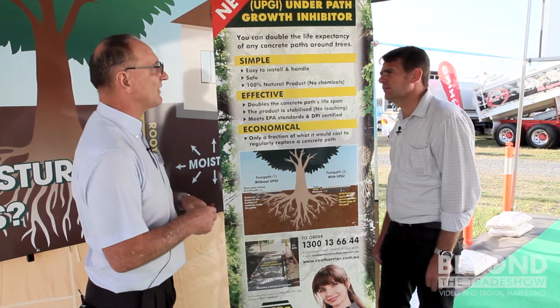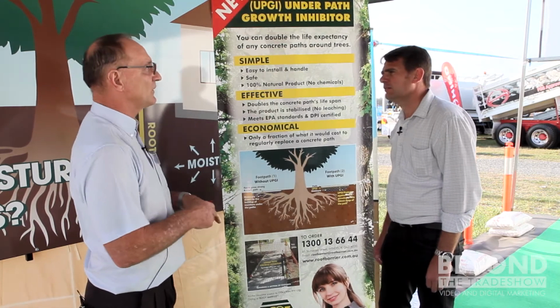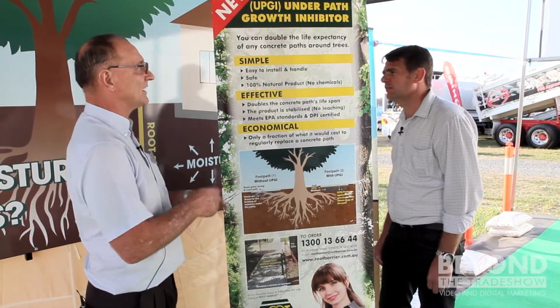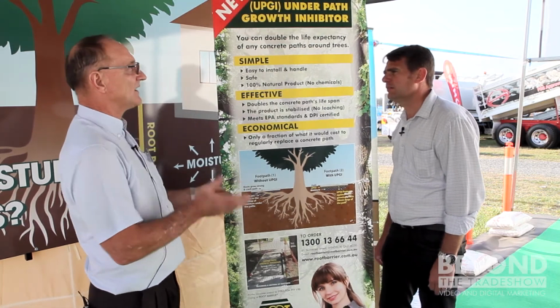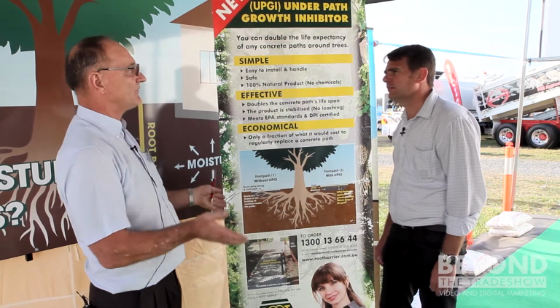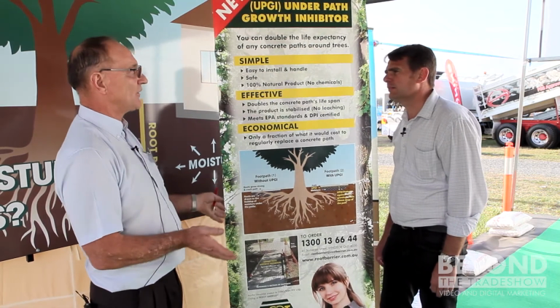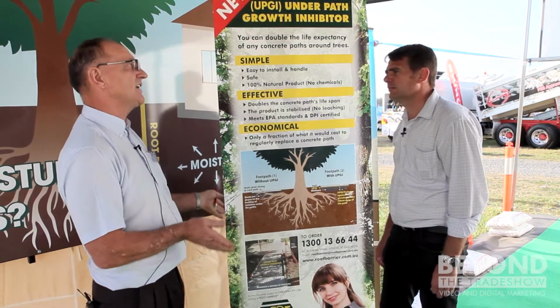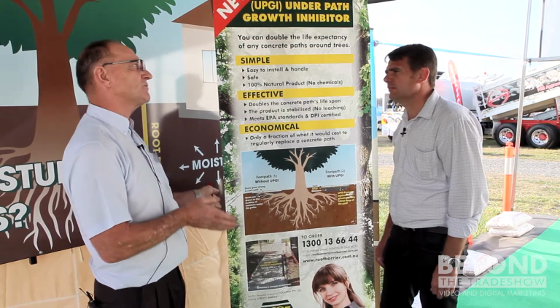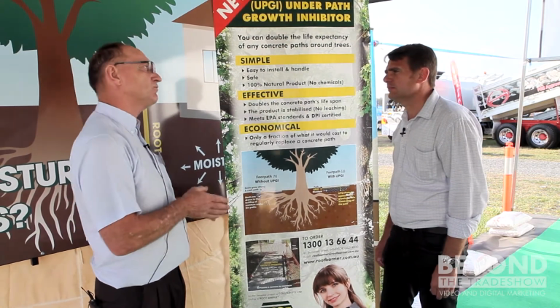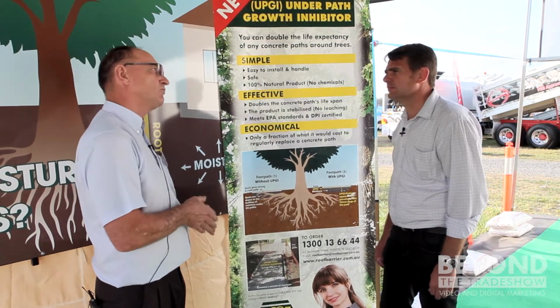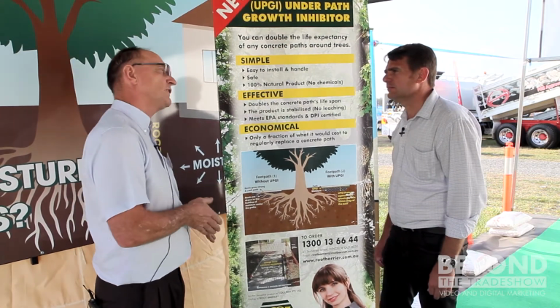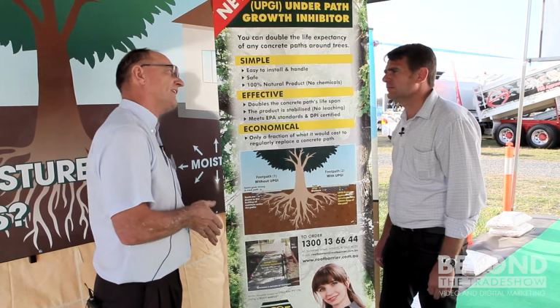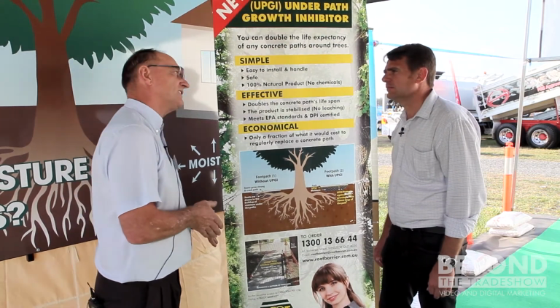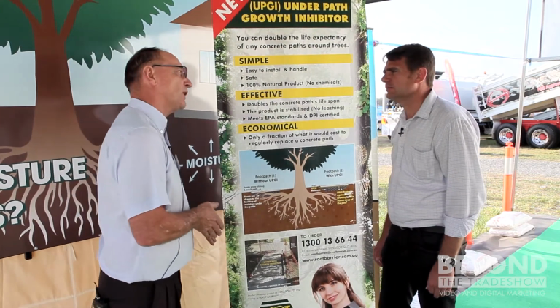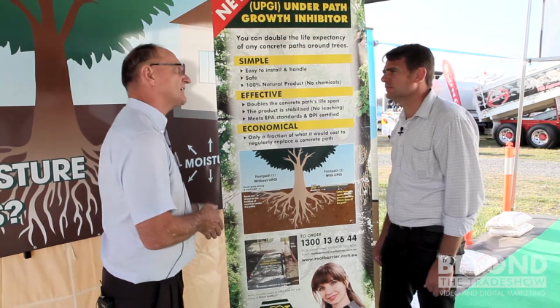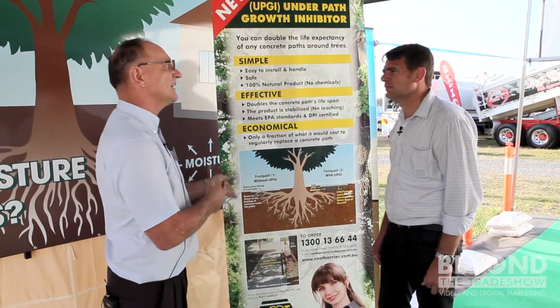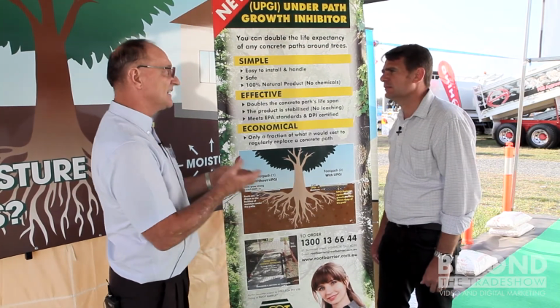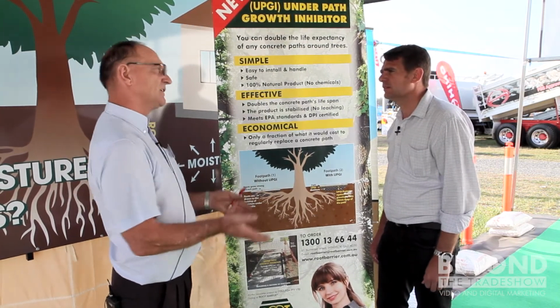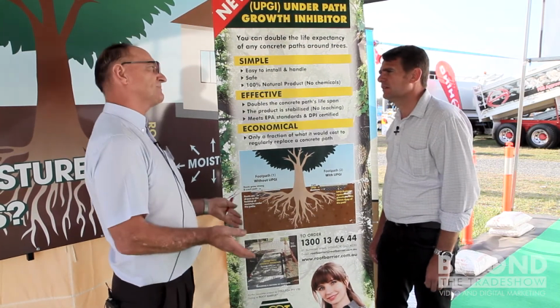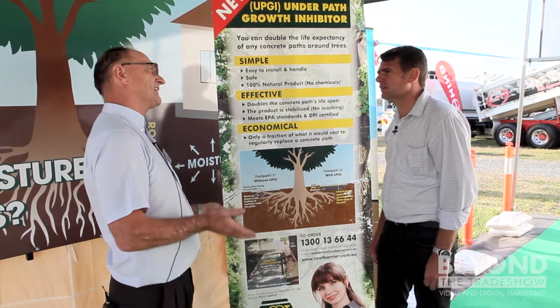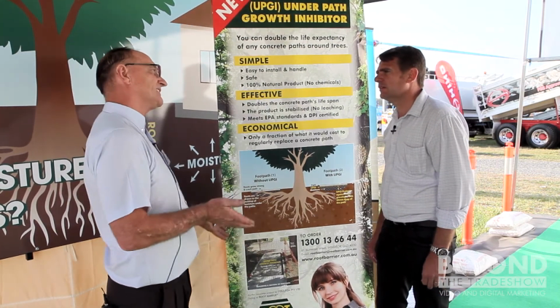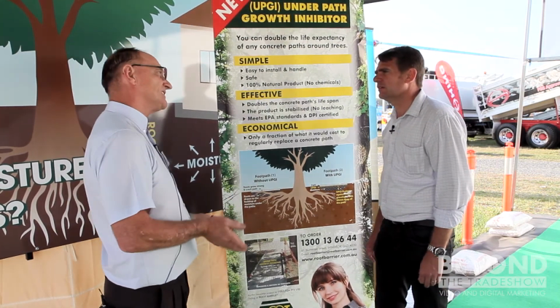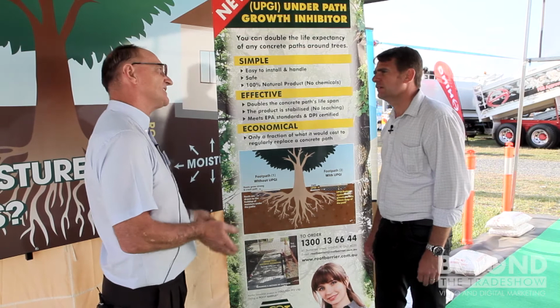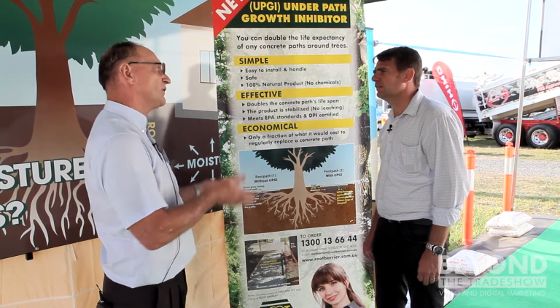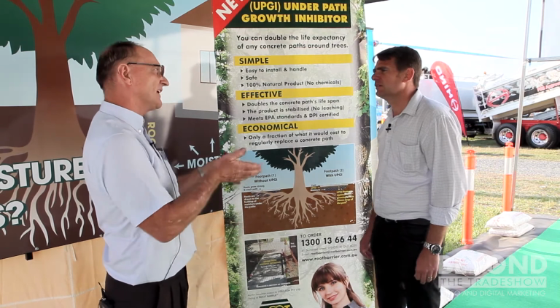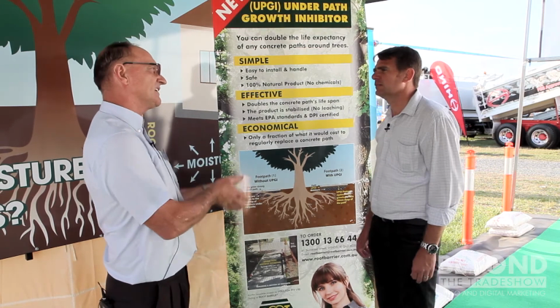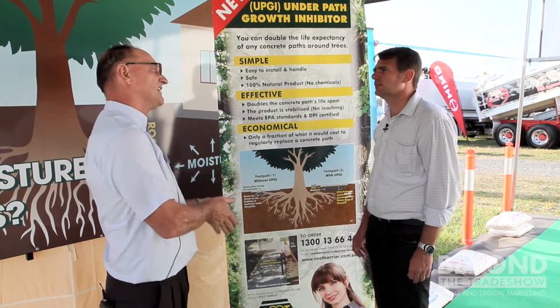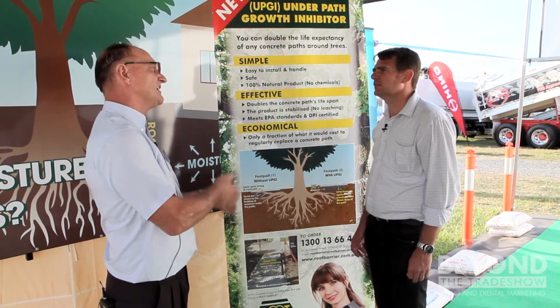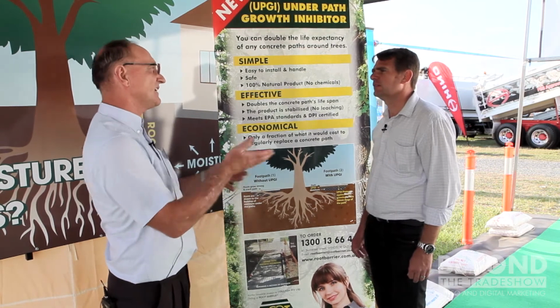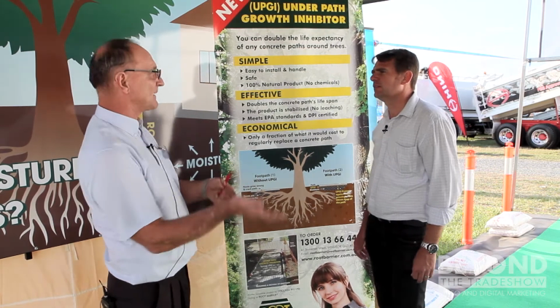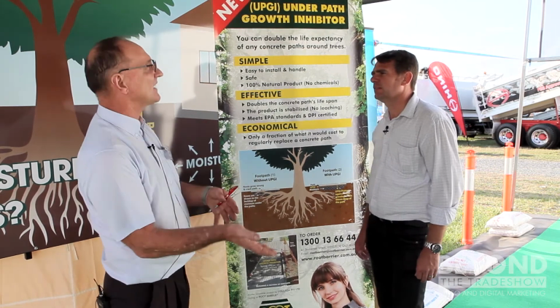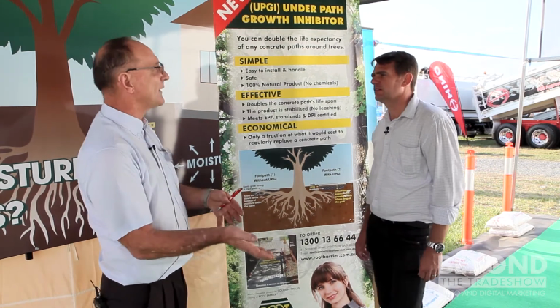So if you're going to get three years without this product you would expect to get six; if you're going to get ten, then you'd expect to get twenty.